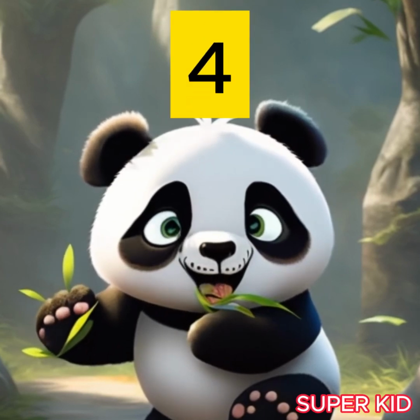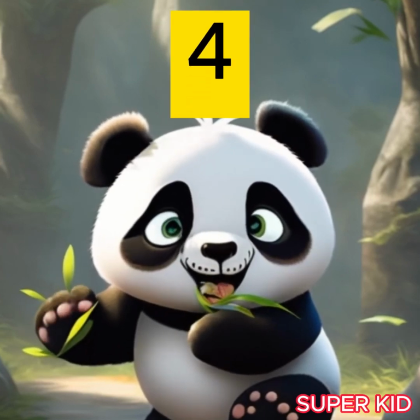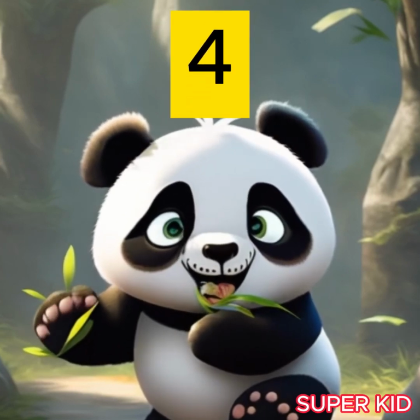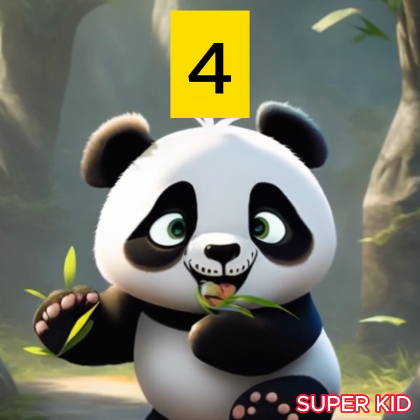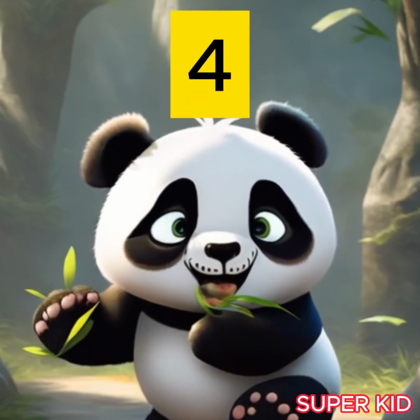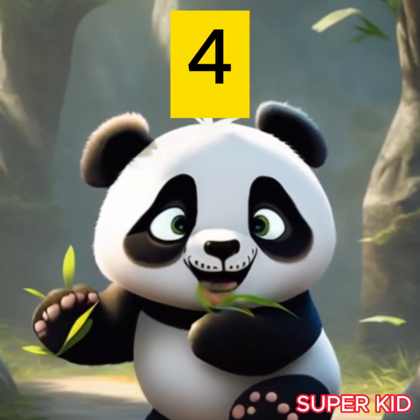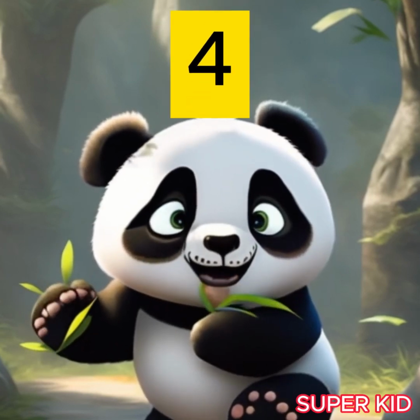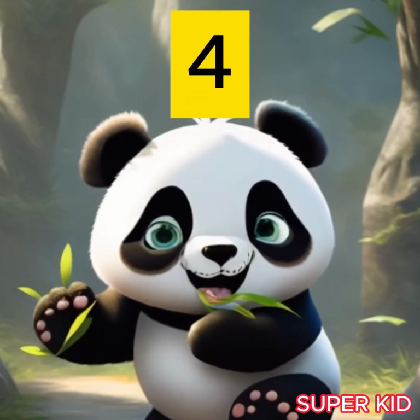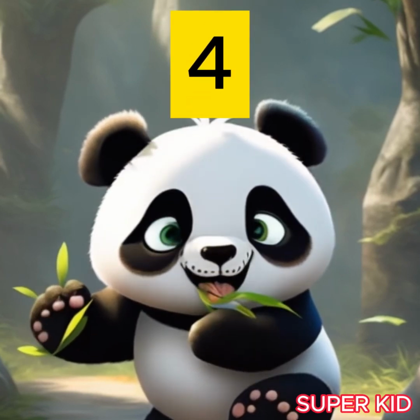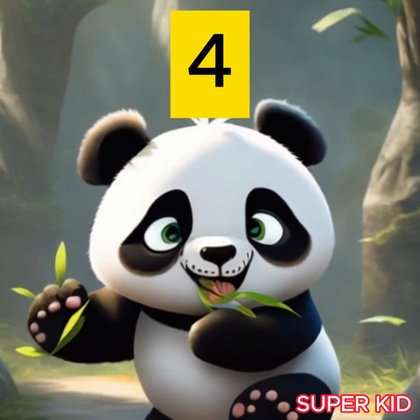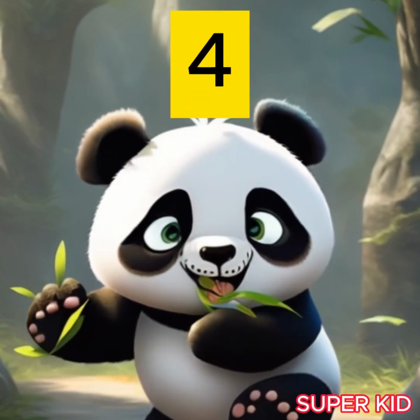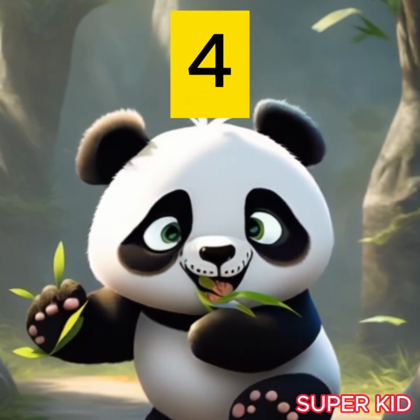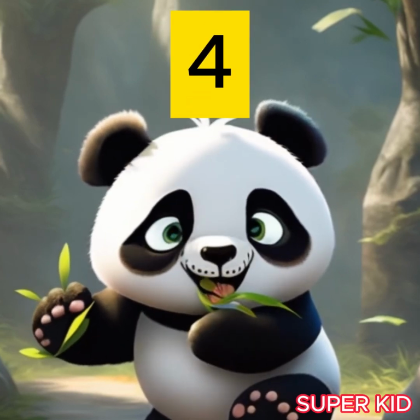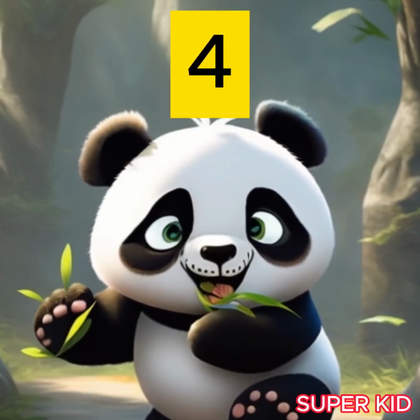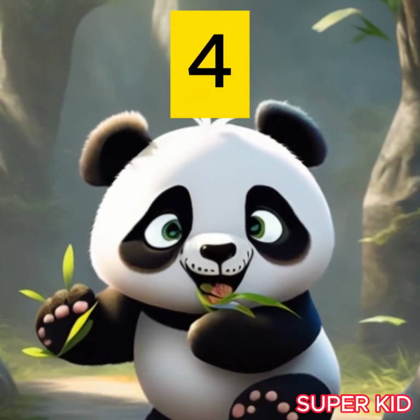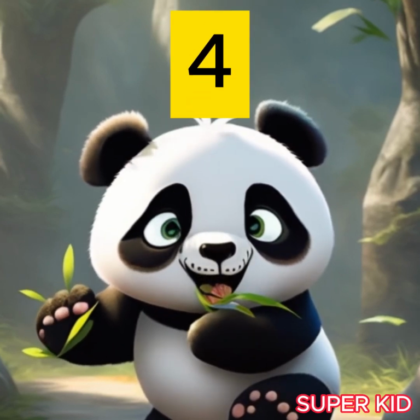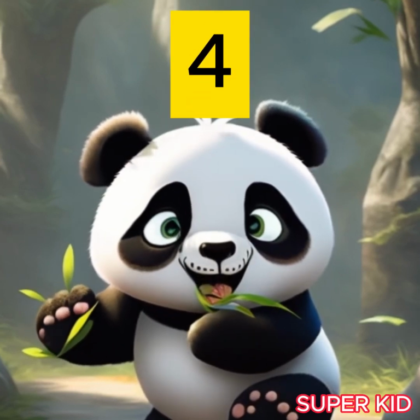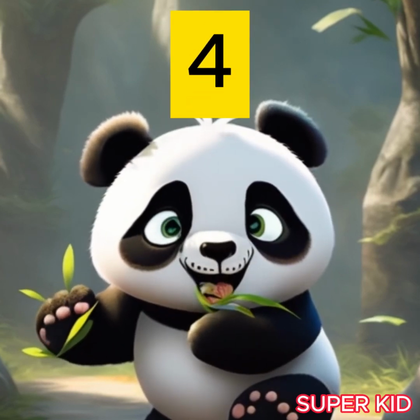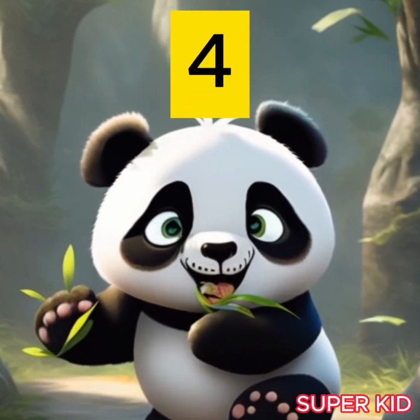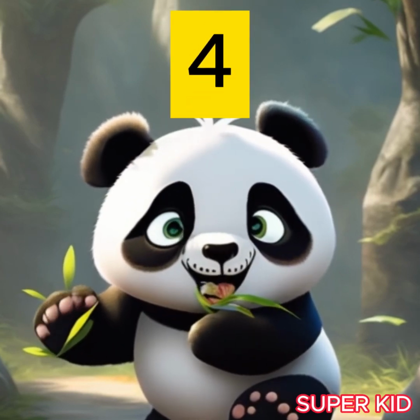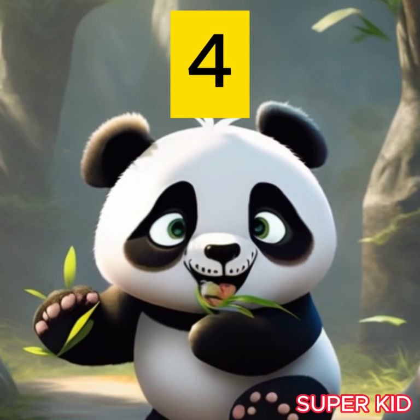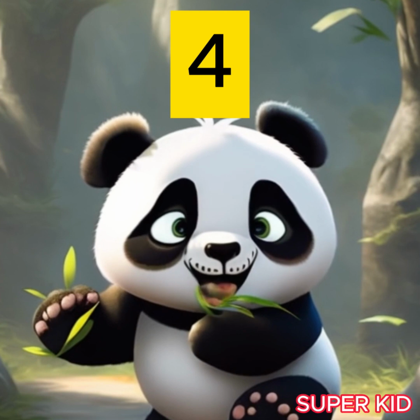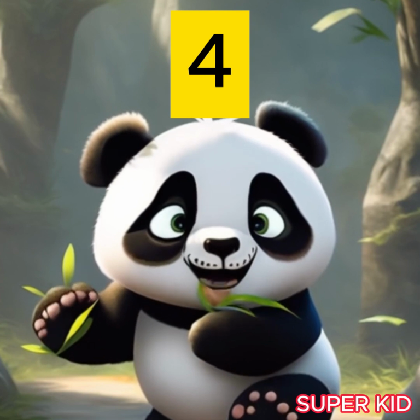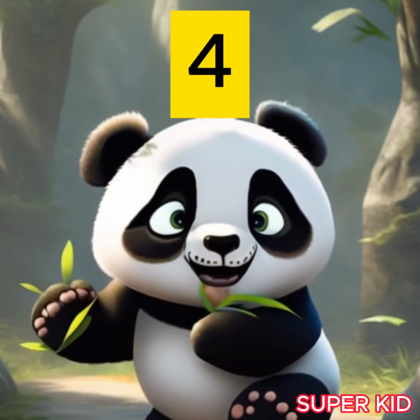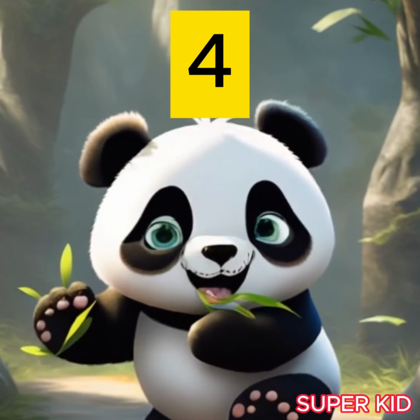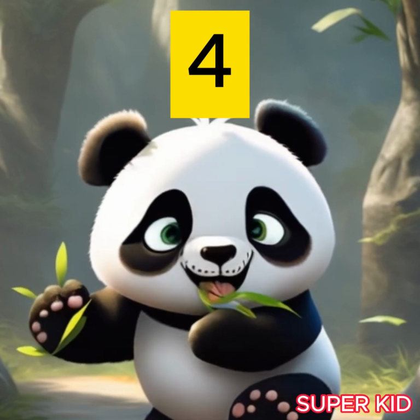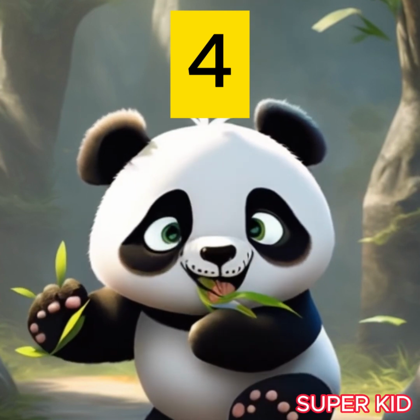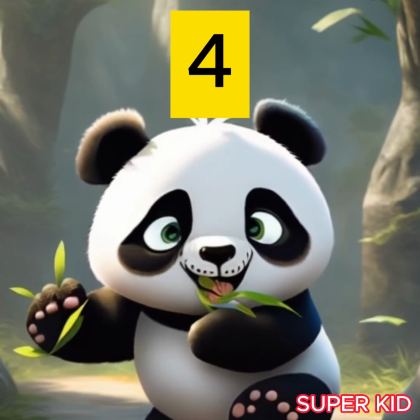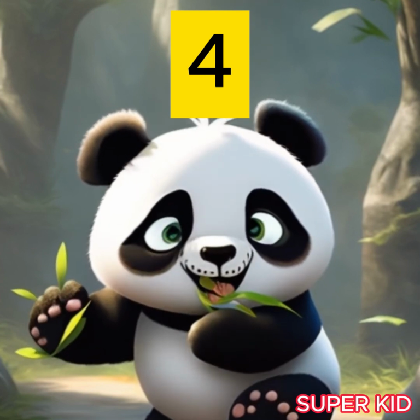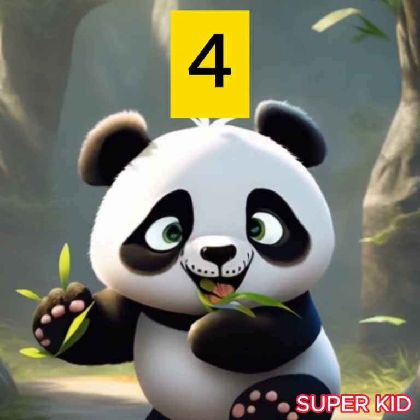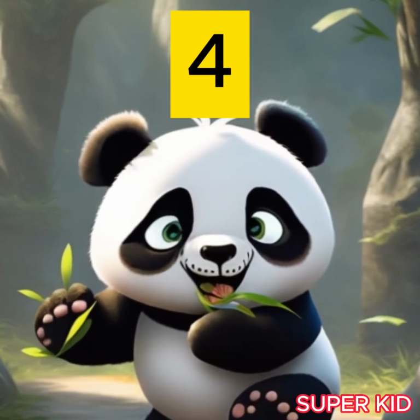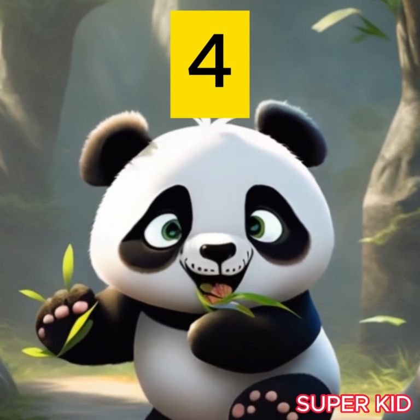My cute friend, panda, shows you the number four. Yes, number four.